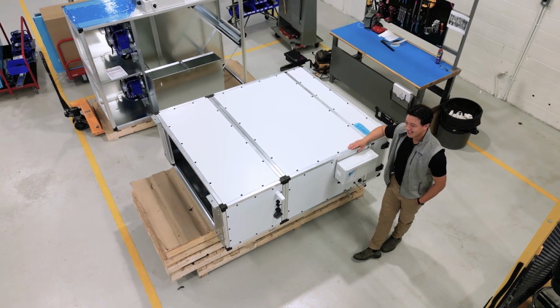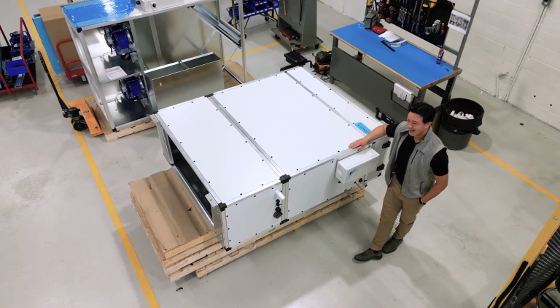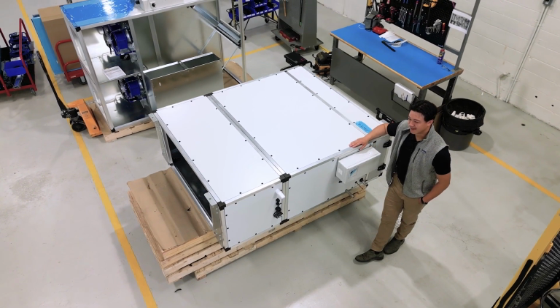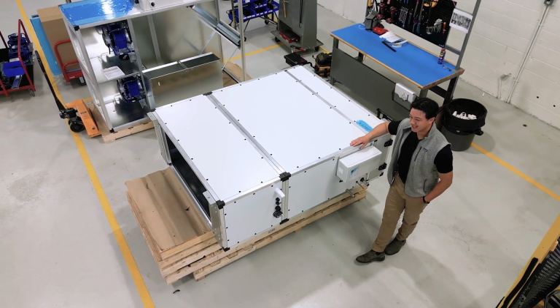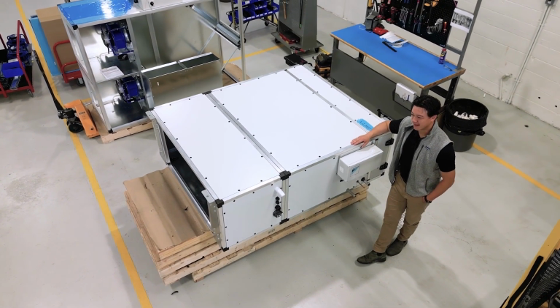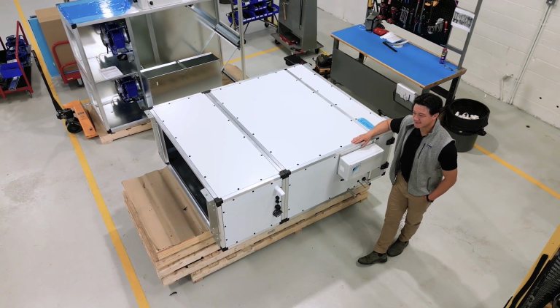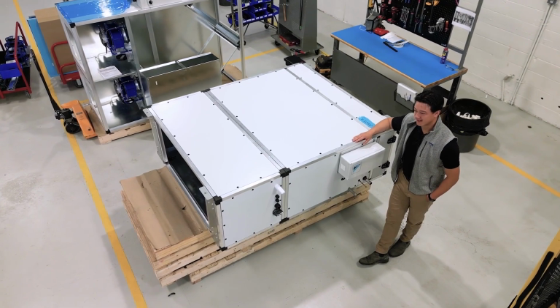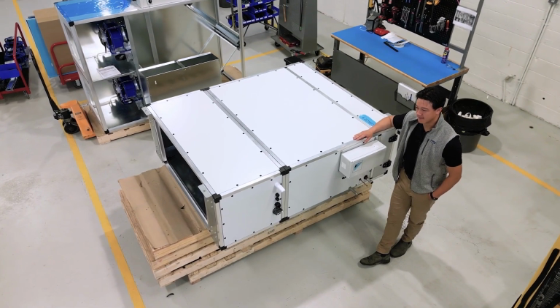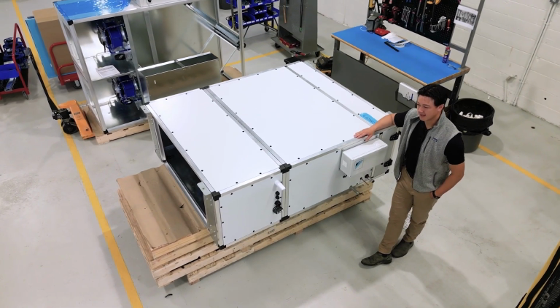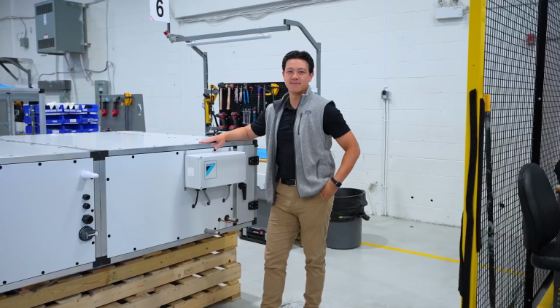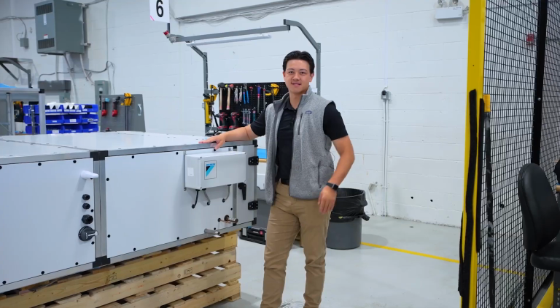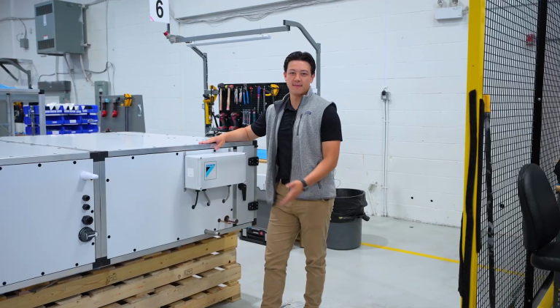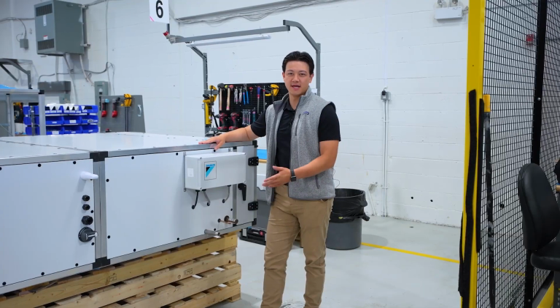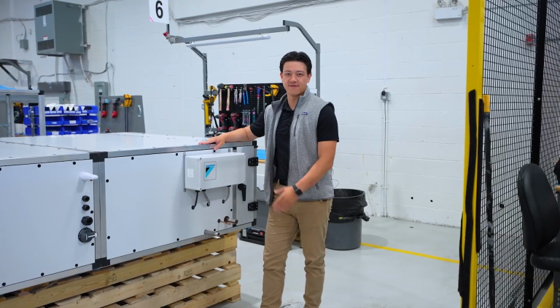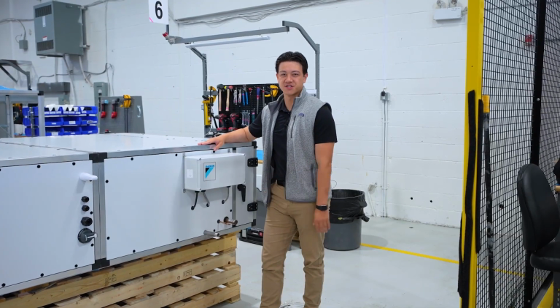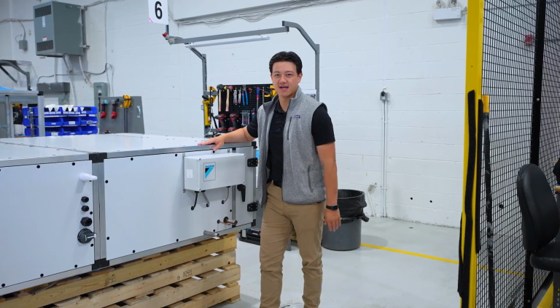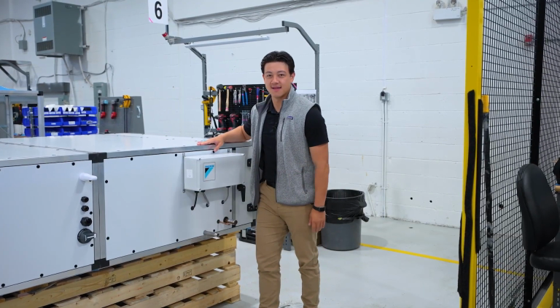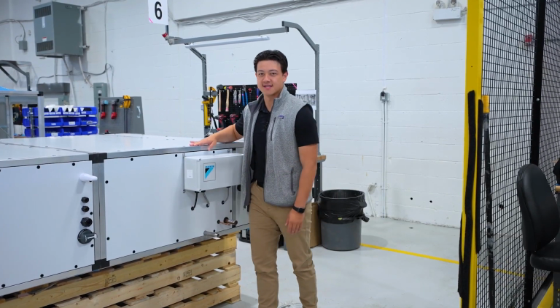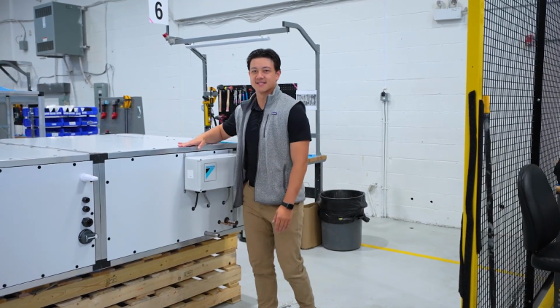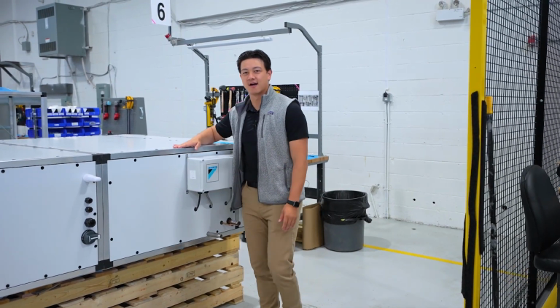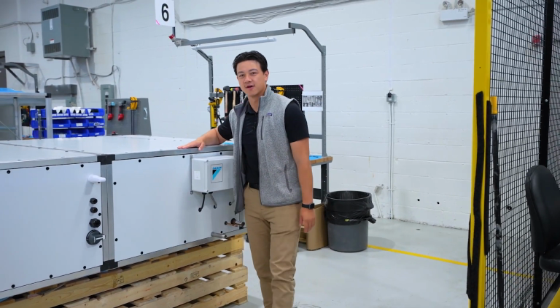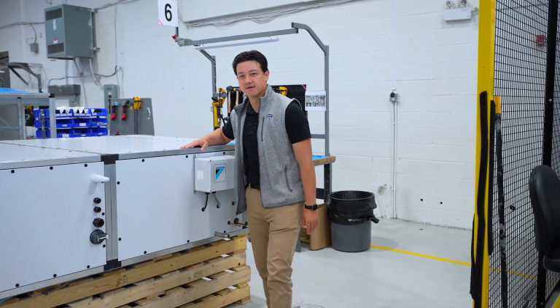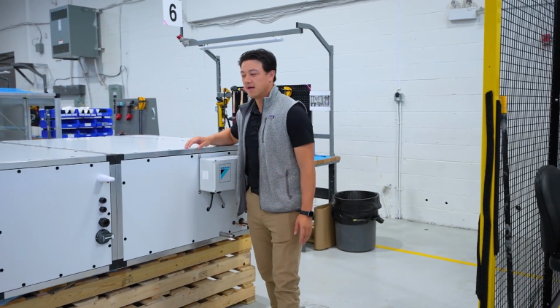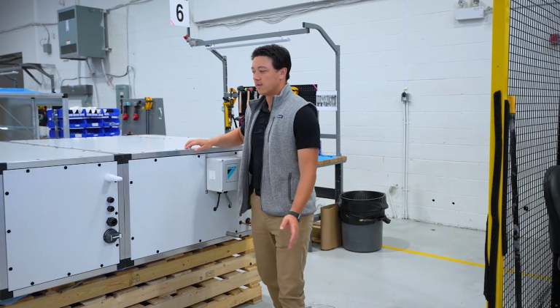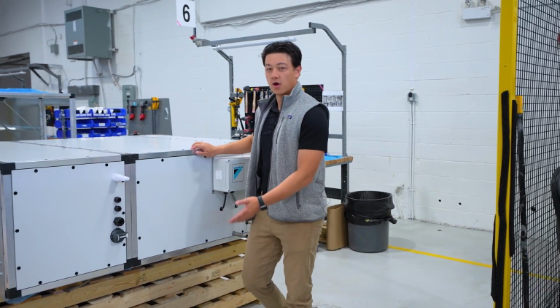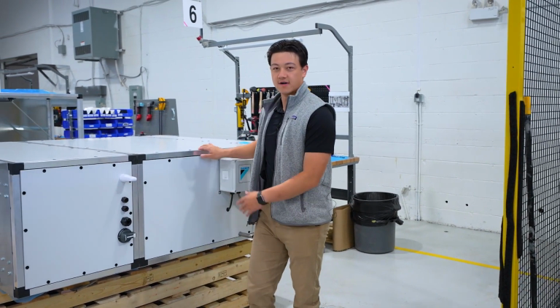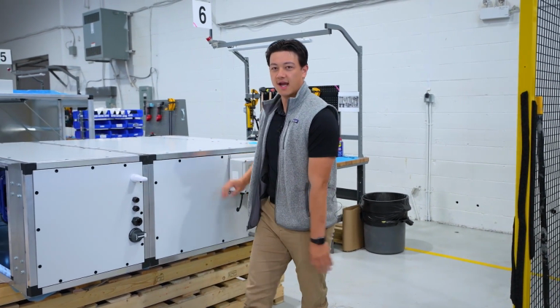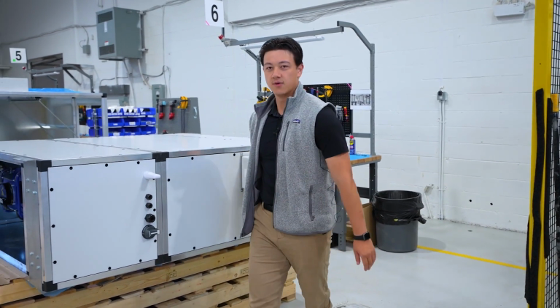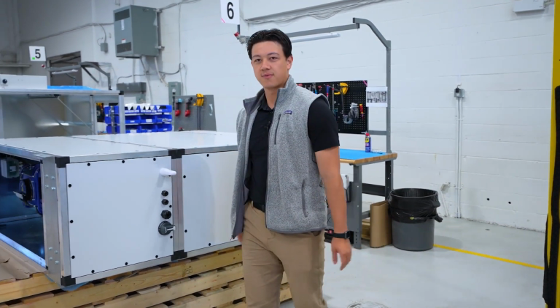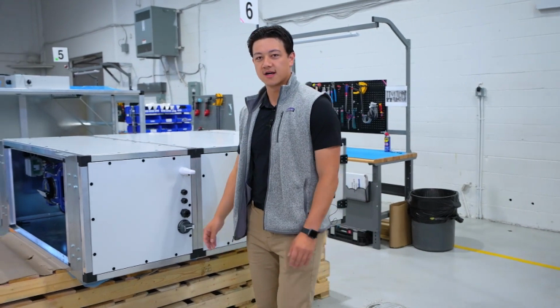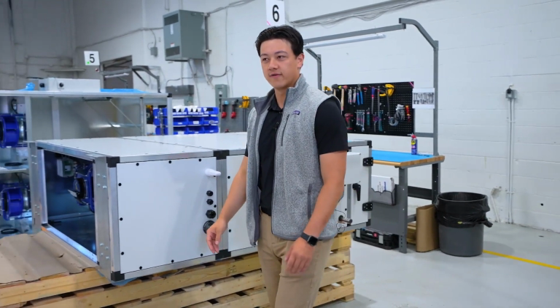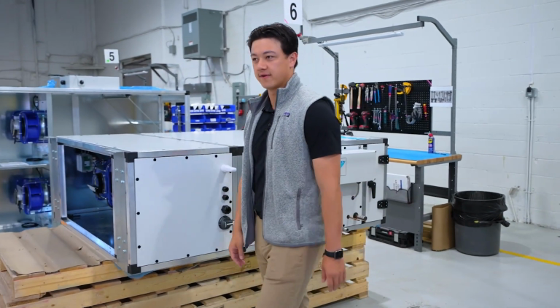Hi, everybody. My name is Eric Hebert. I'm a business development manager for Oxygenate, and this here is a Terra unit. We're going to go over a quick product overview.